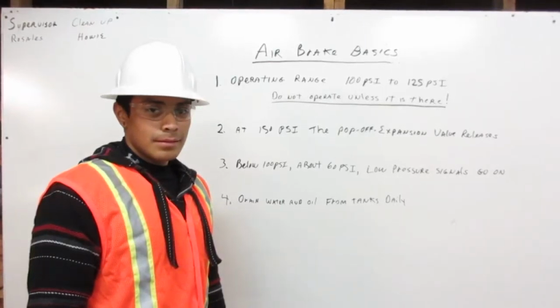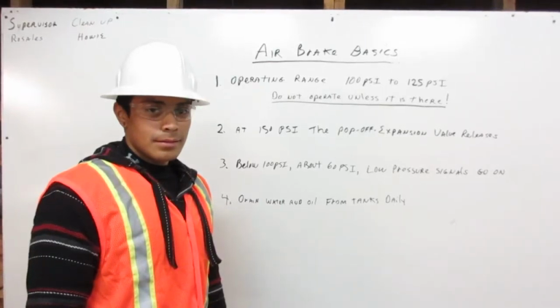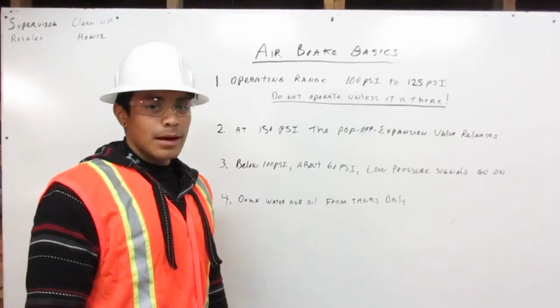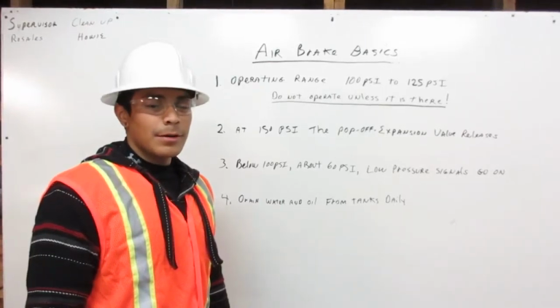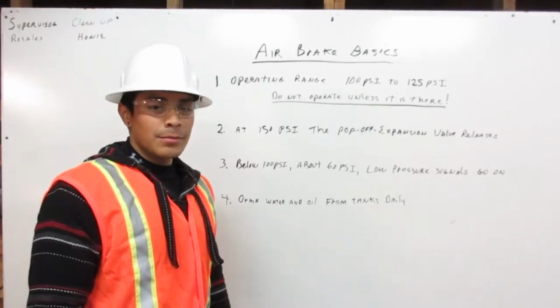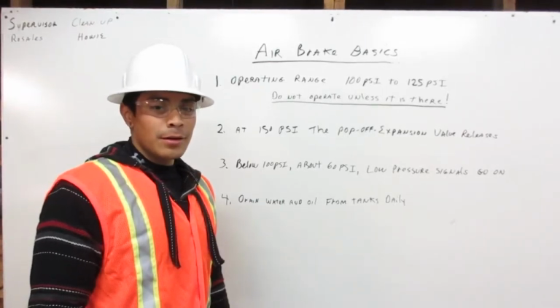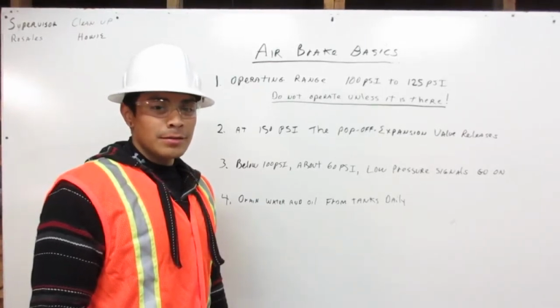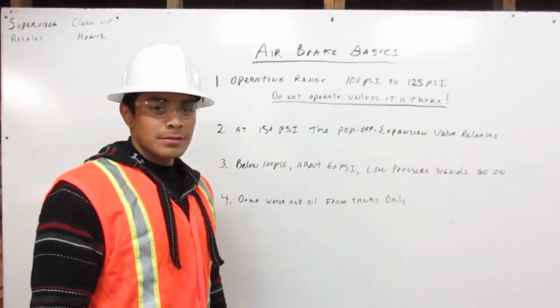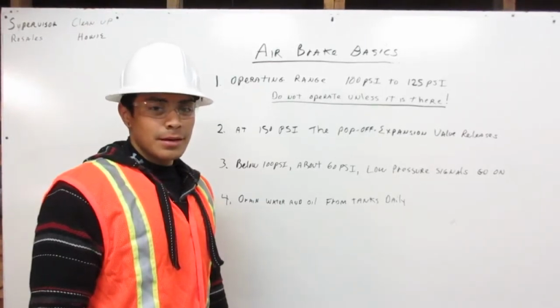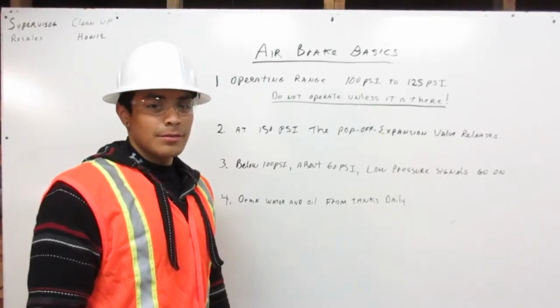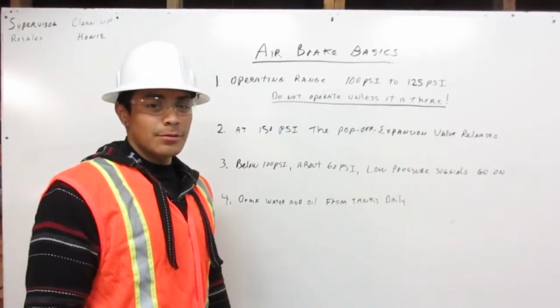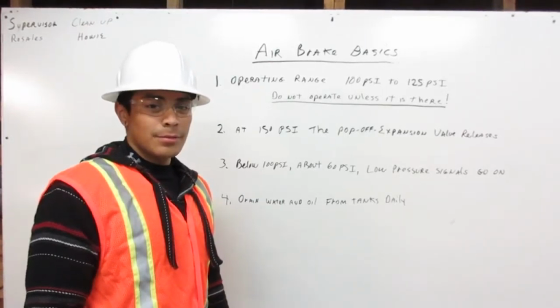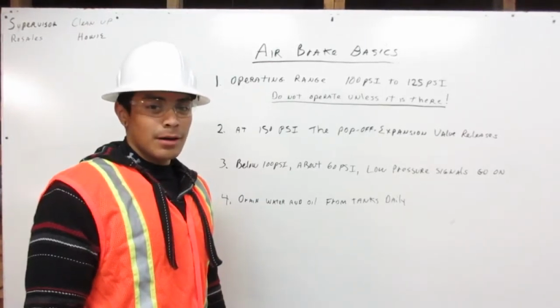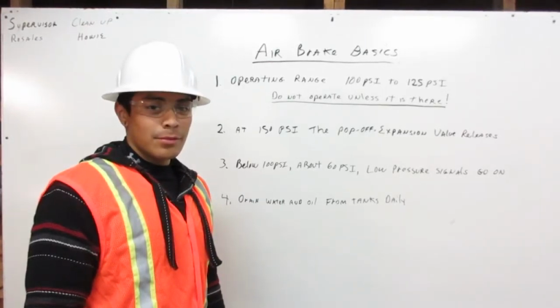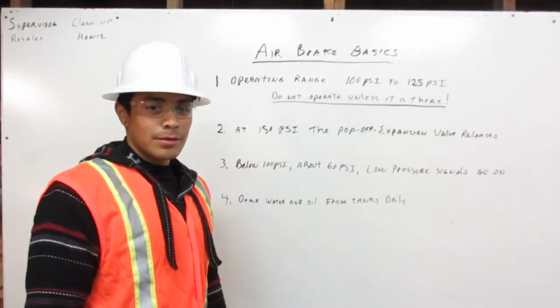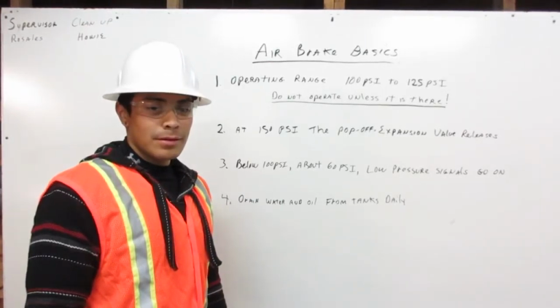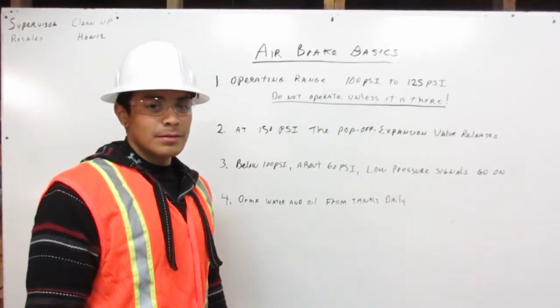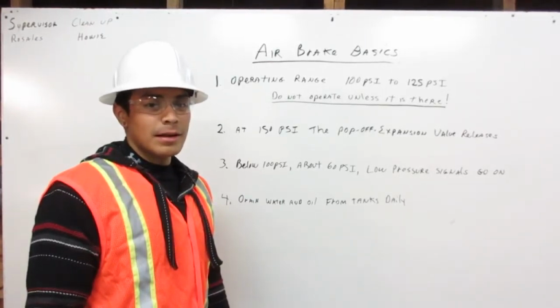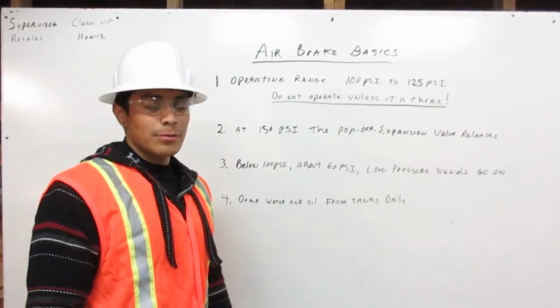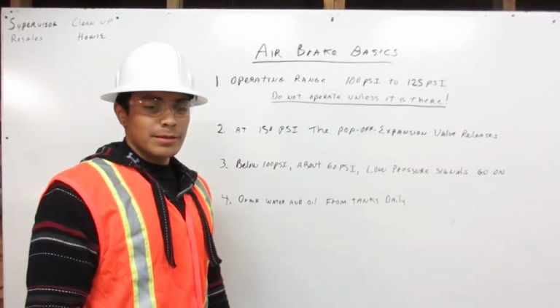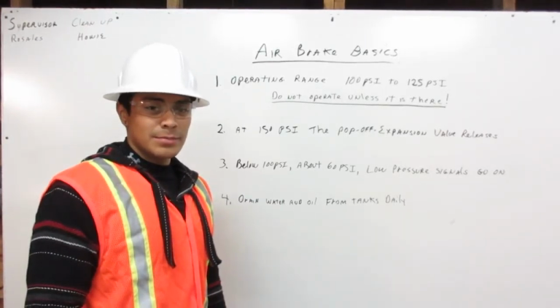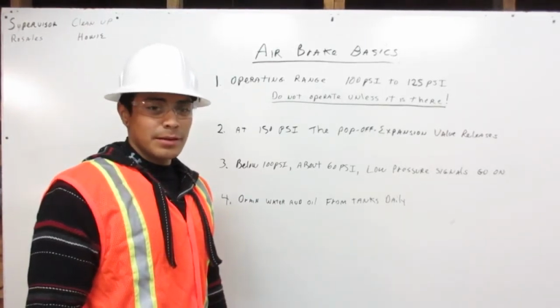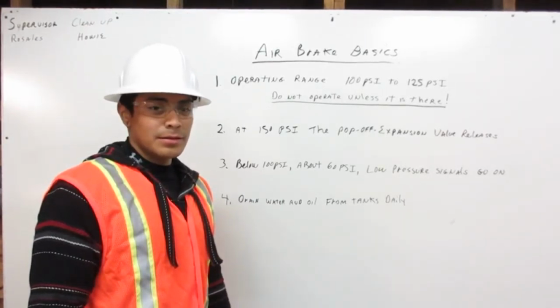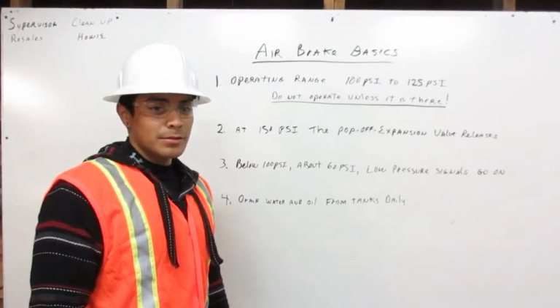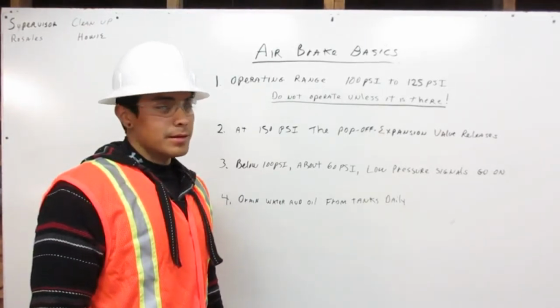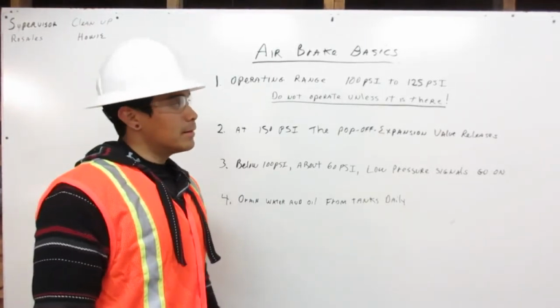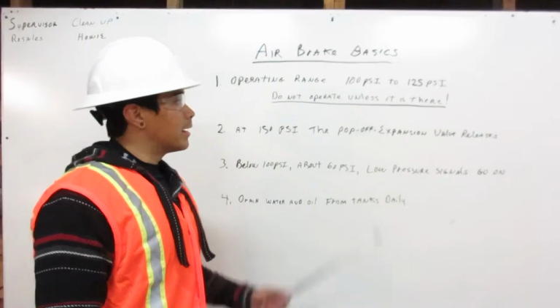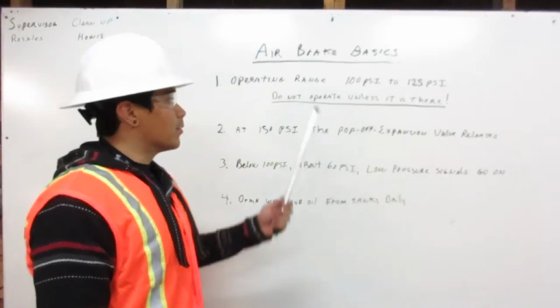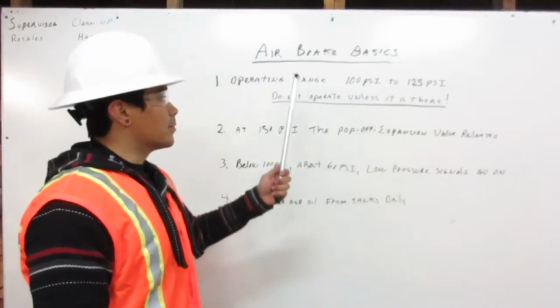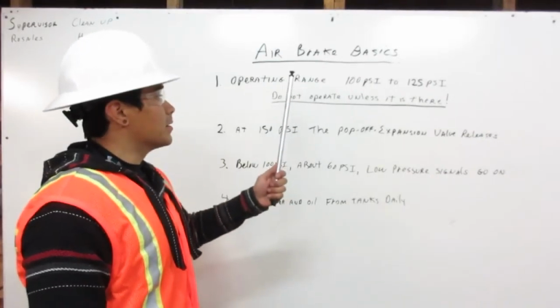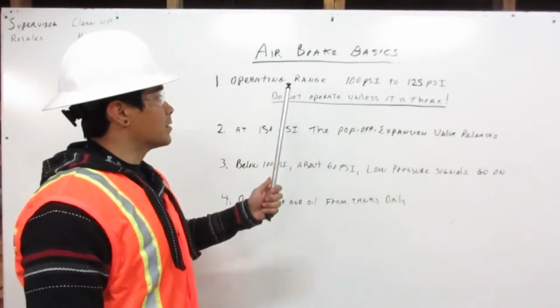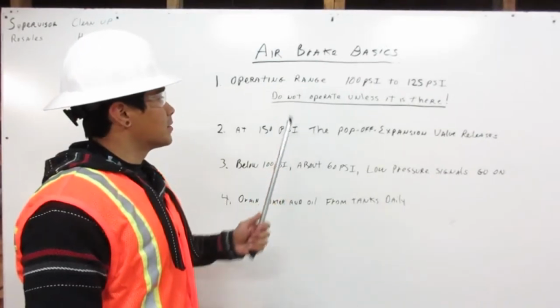I'm Eric Morales, Heavy Equipment Operator, and today I'll be explaining to you air brake basics.